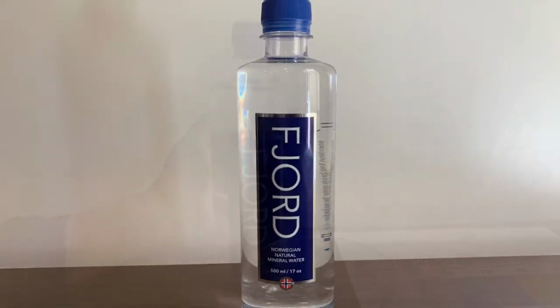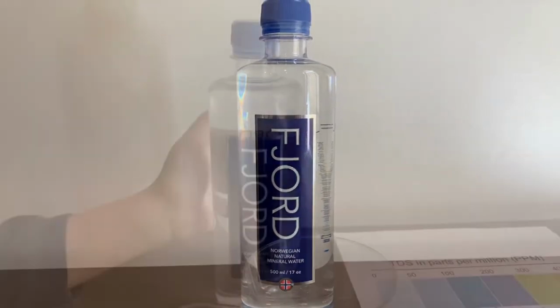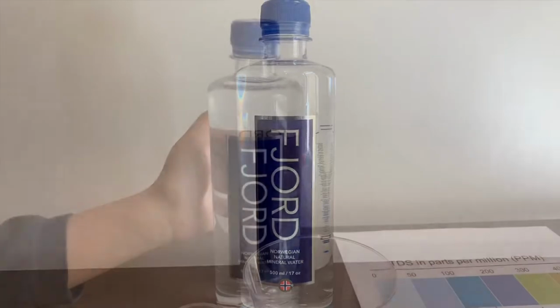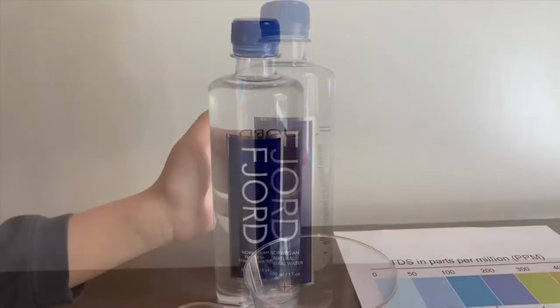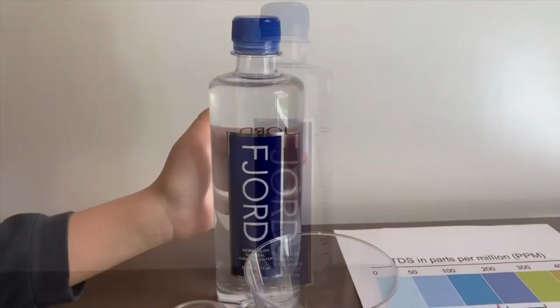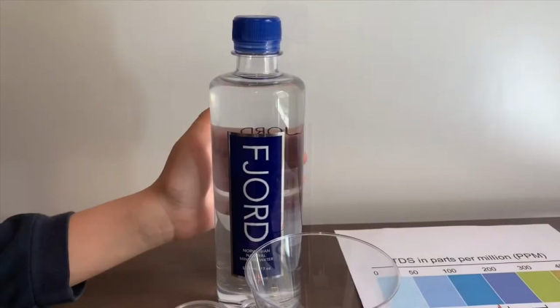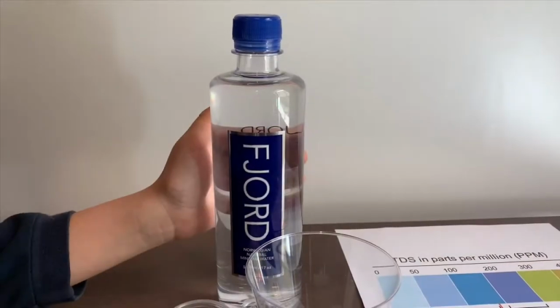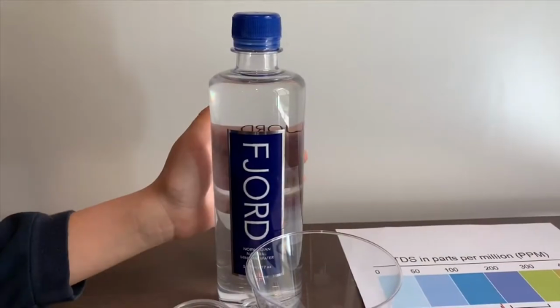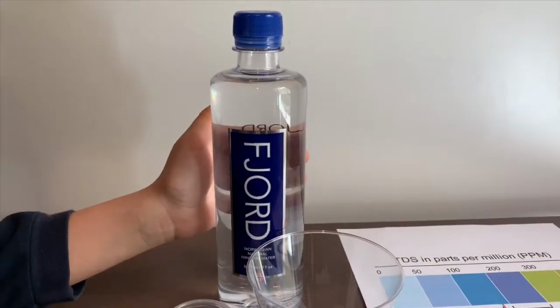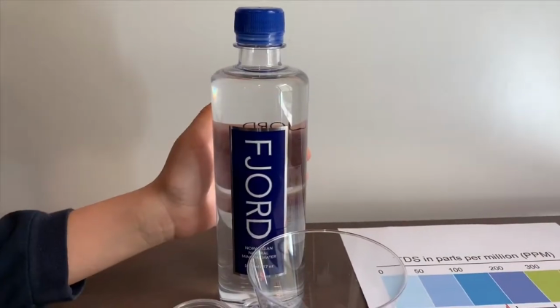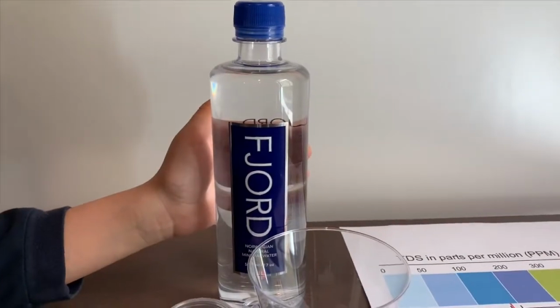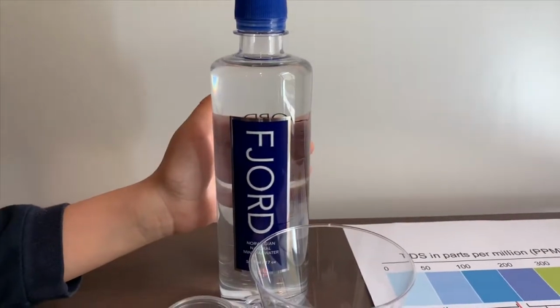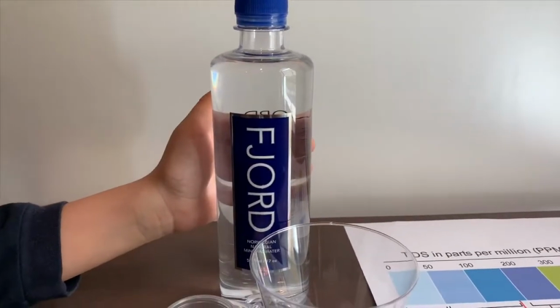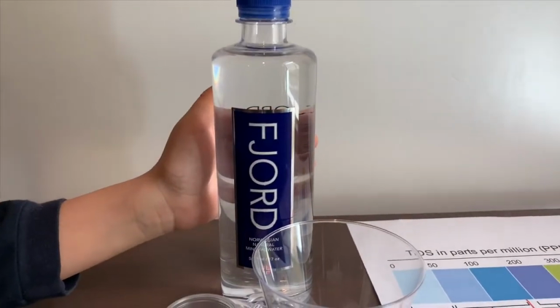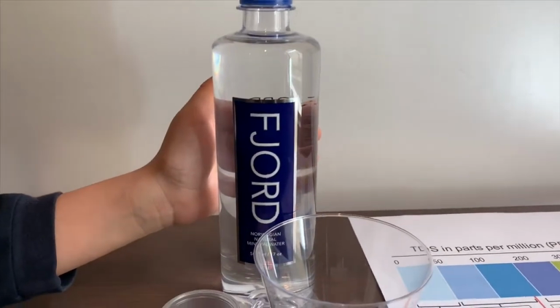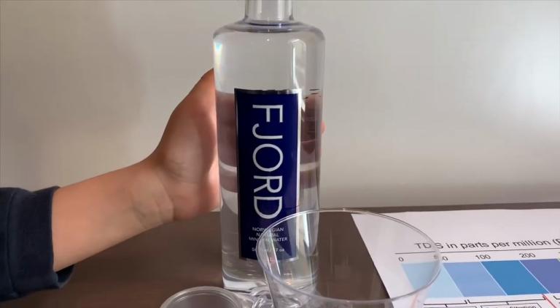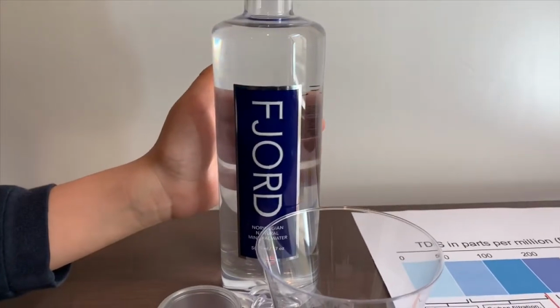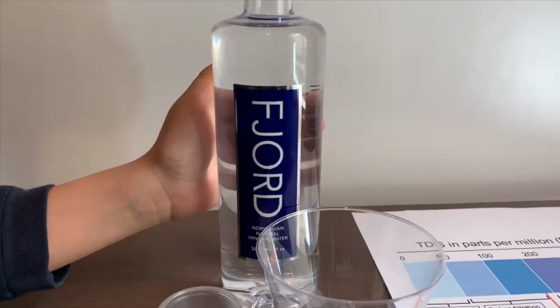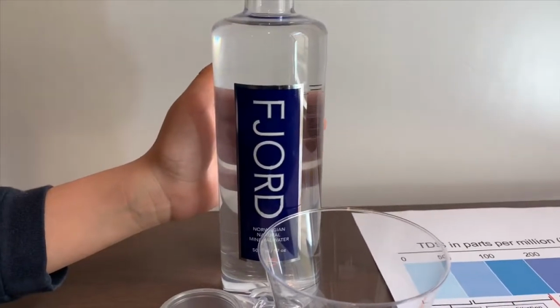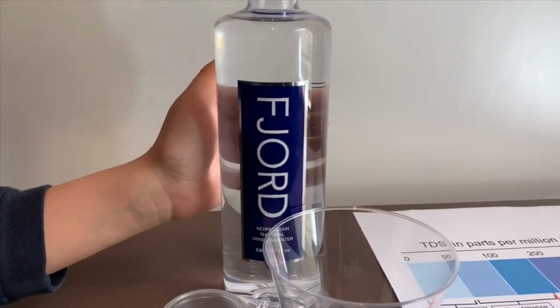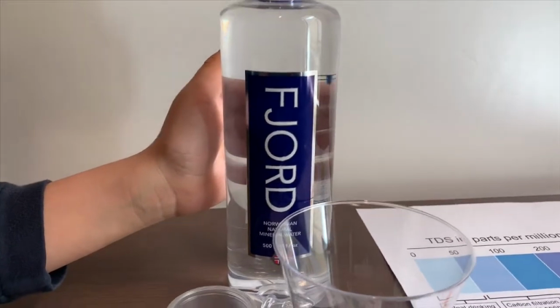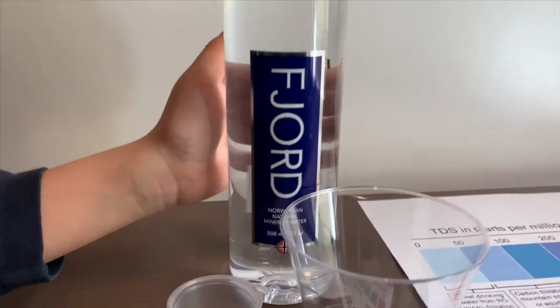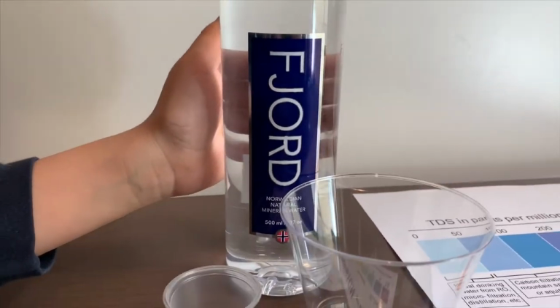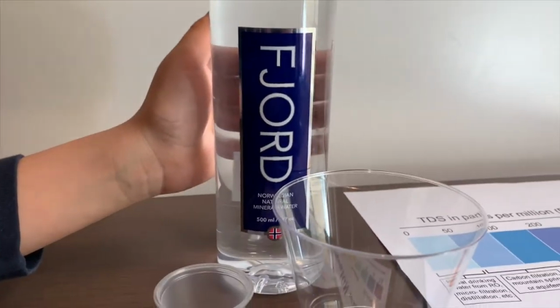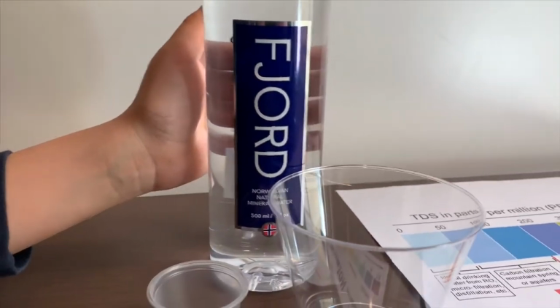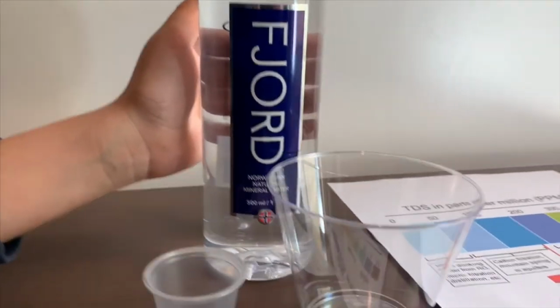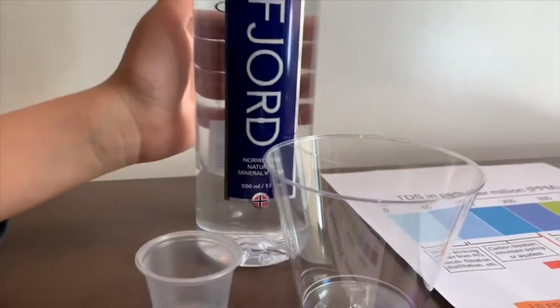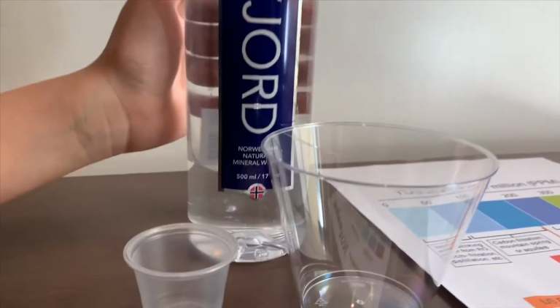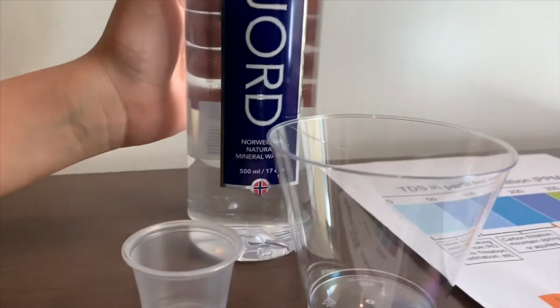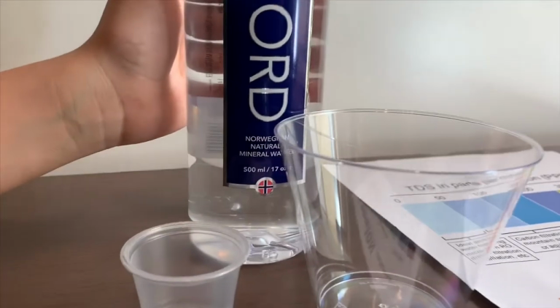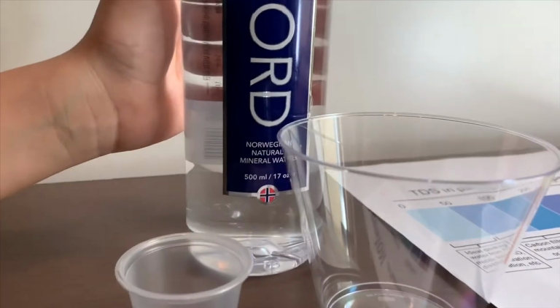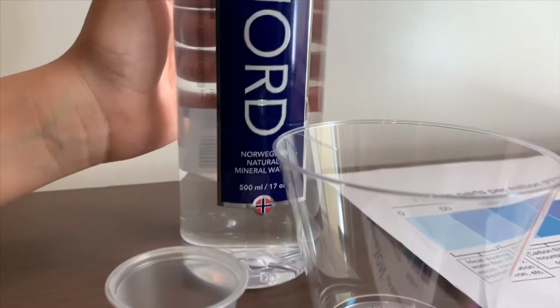This is for your Voss Norwegian natural mineral water. It costs $1.49.